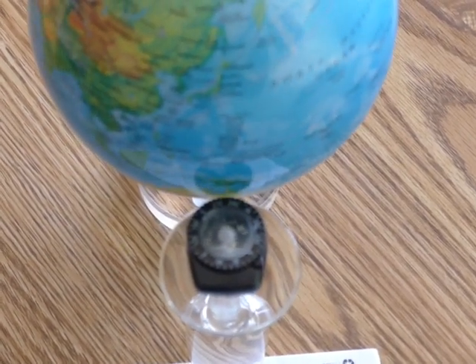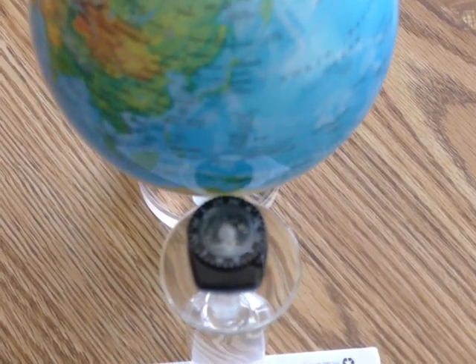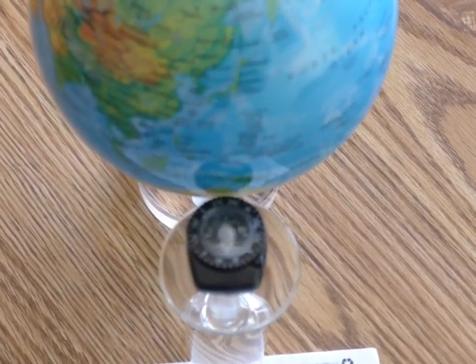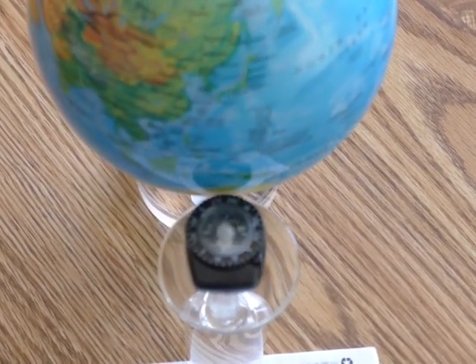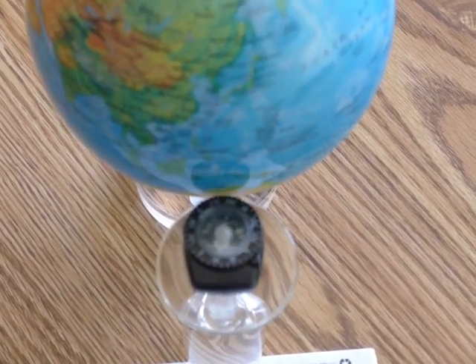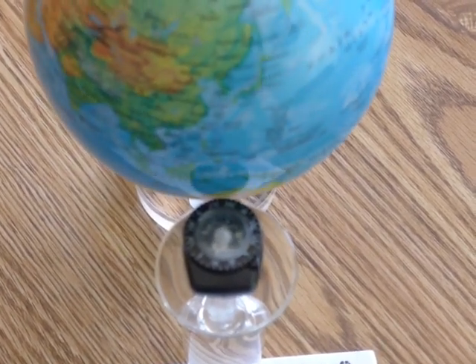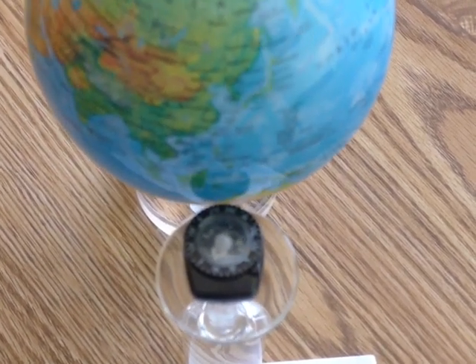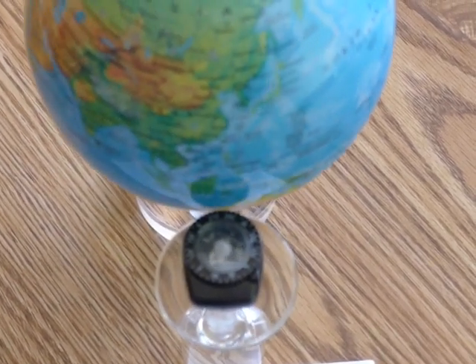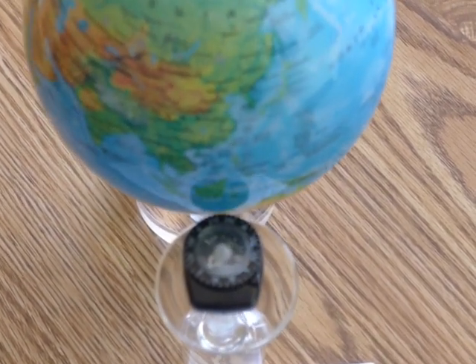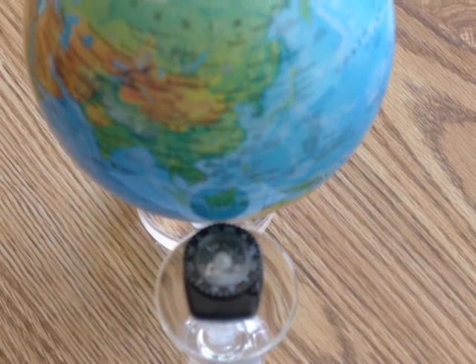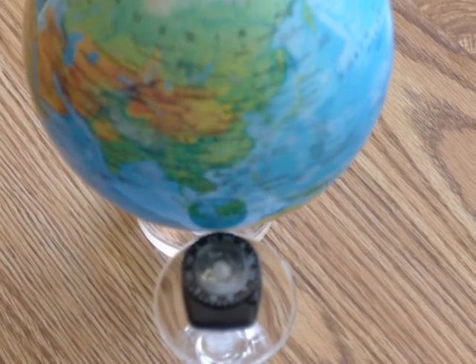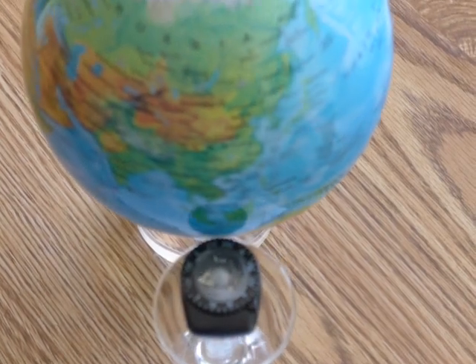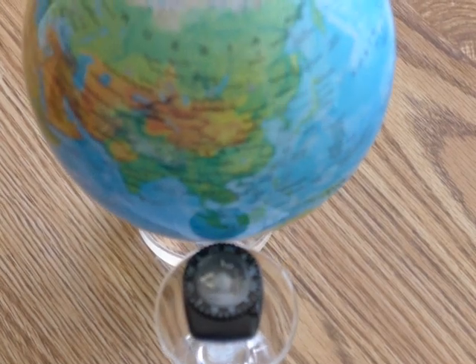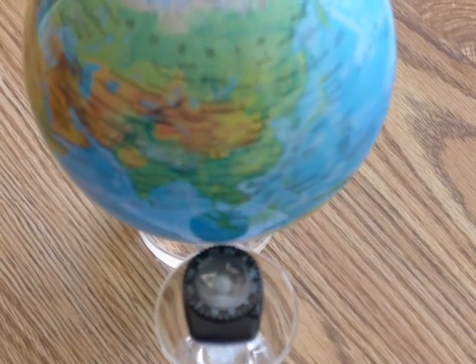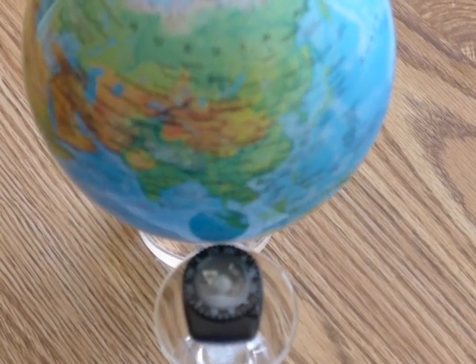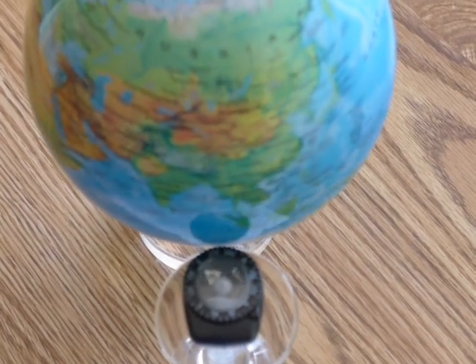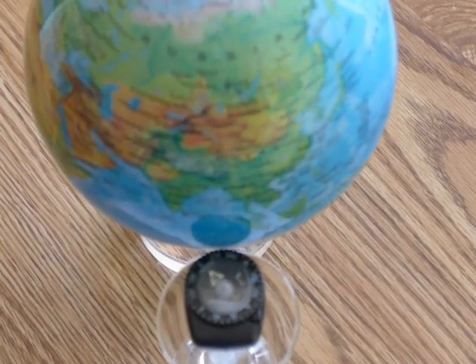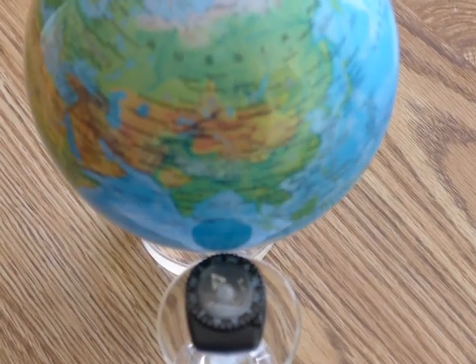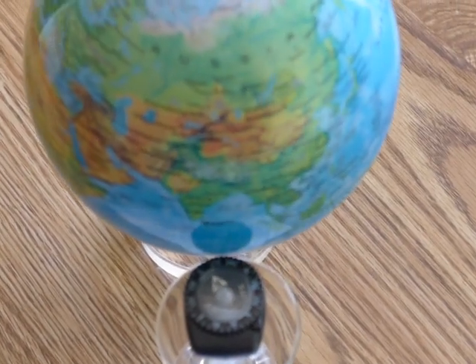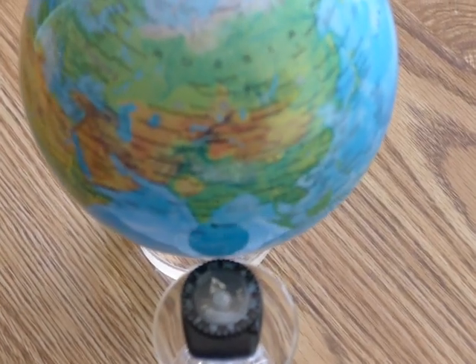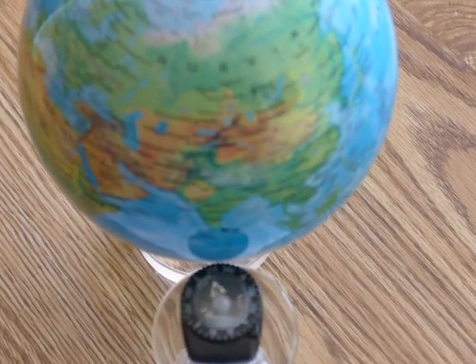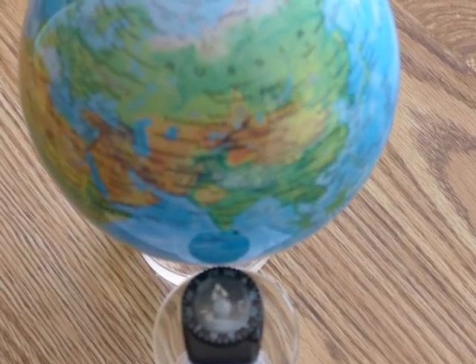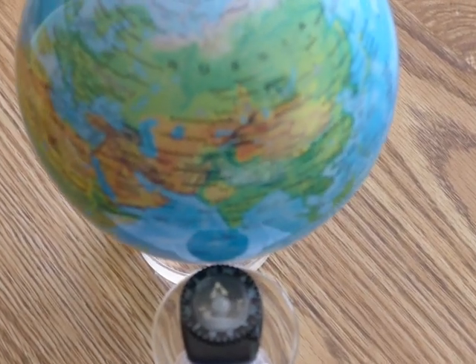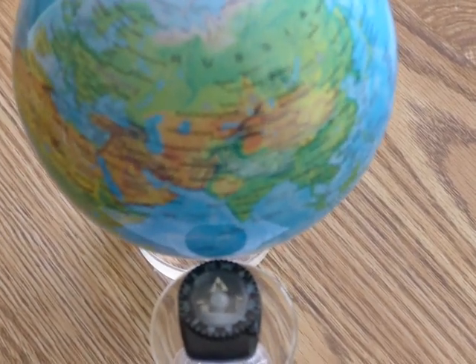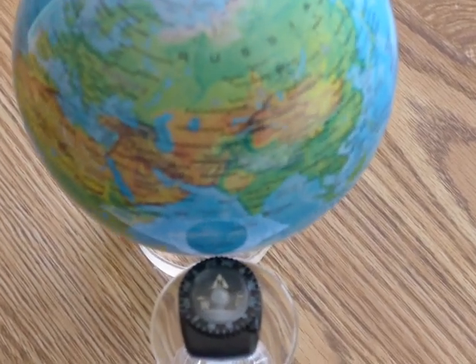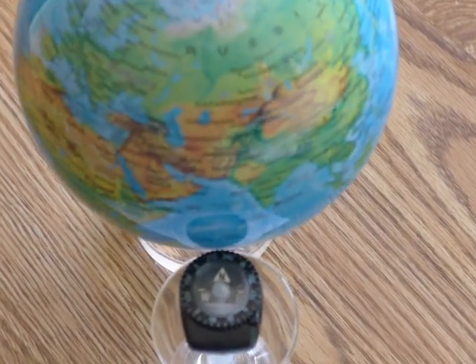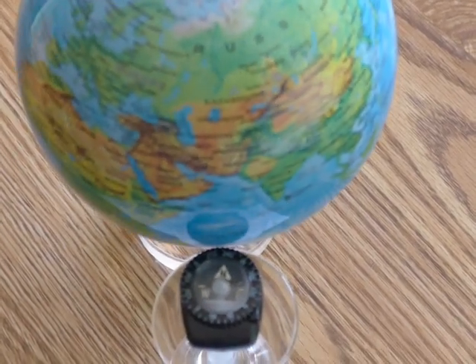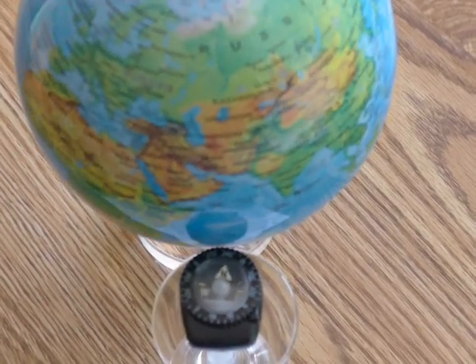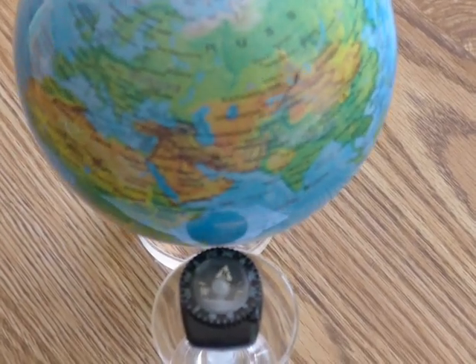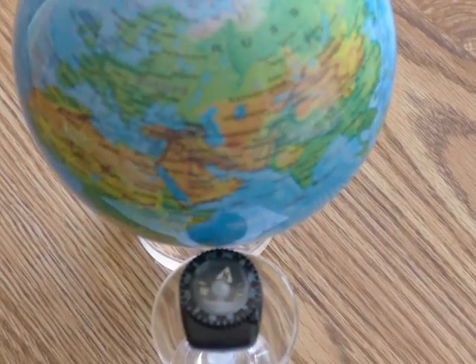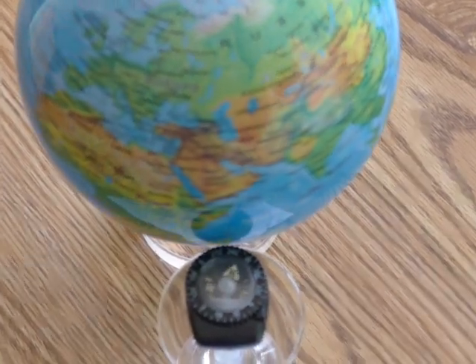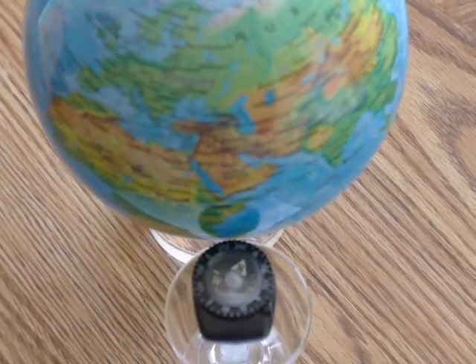MOVA doesn't say very much about how this thing is propelled, but I found that to be fascinating.